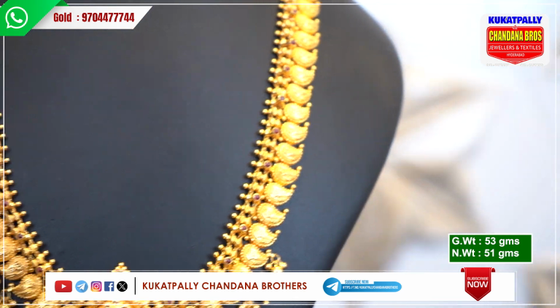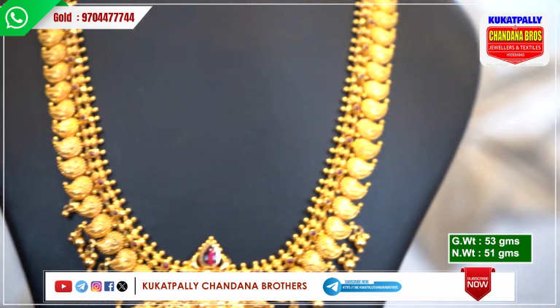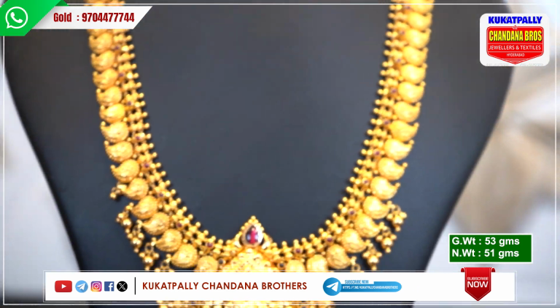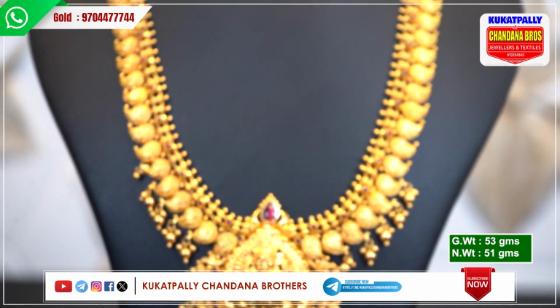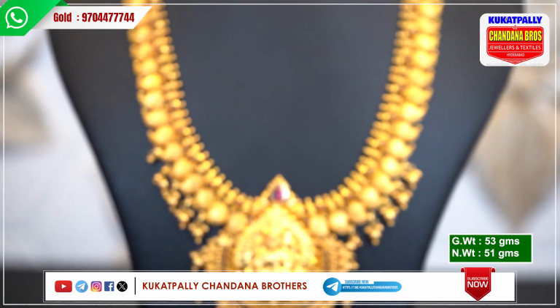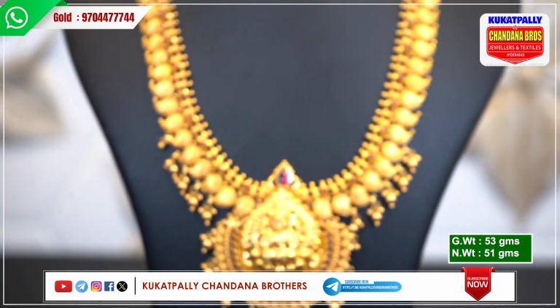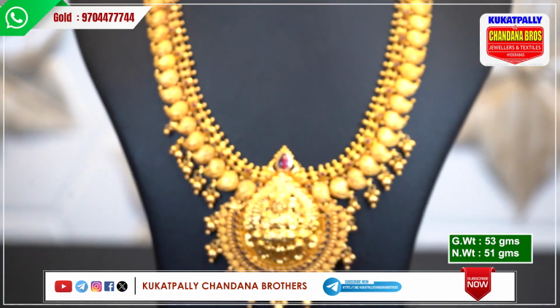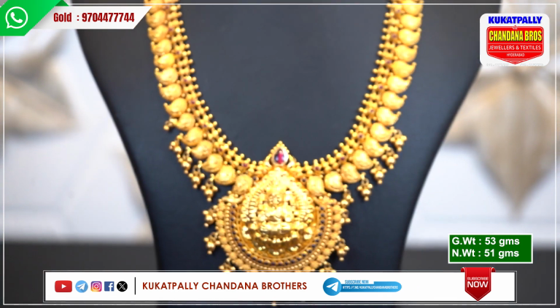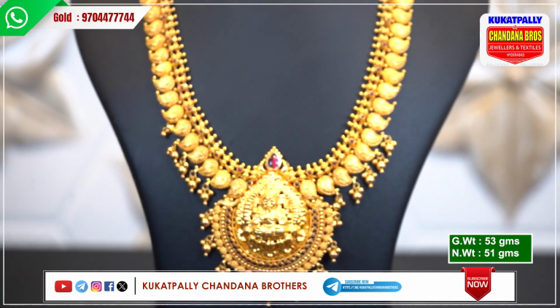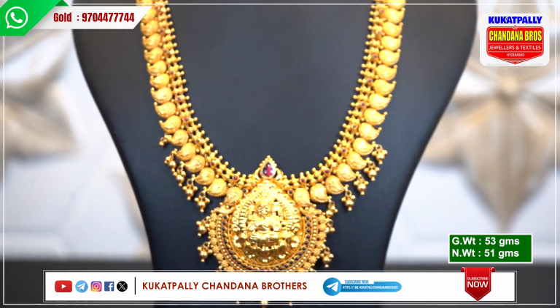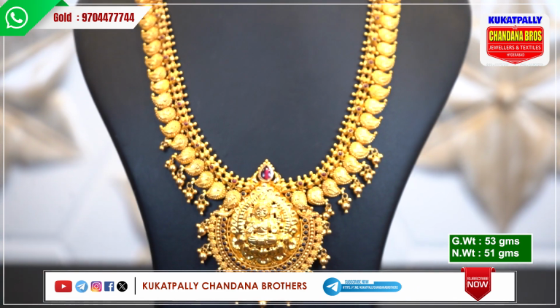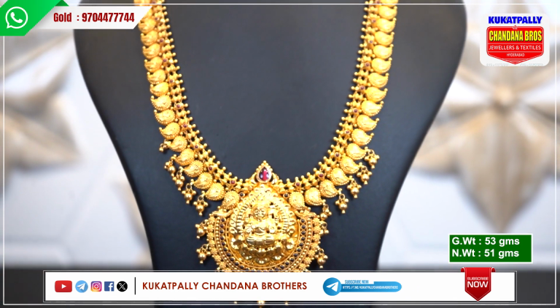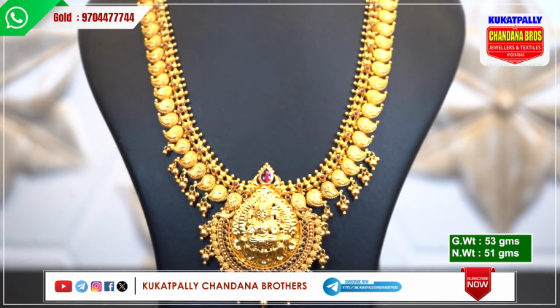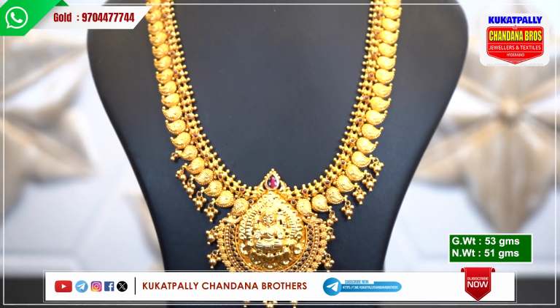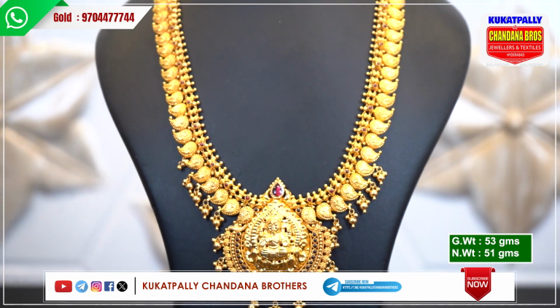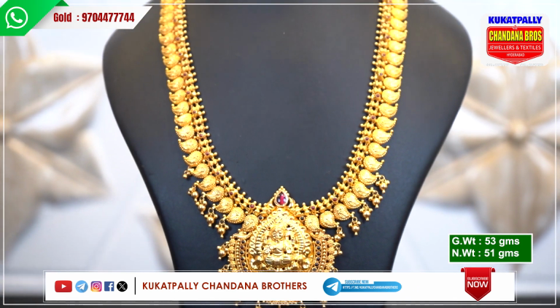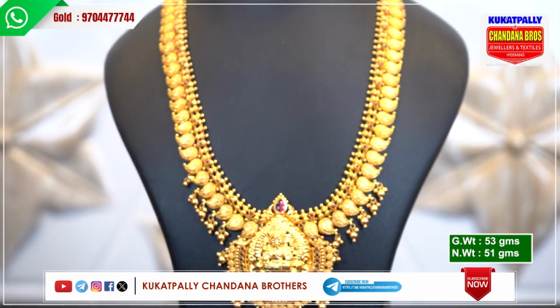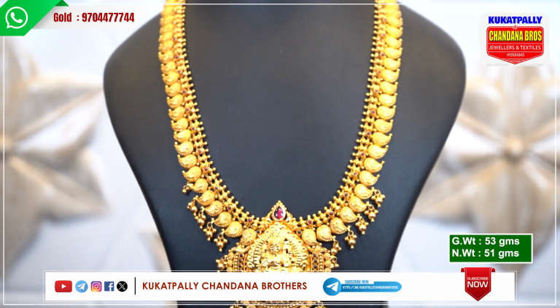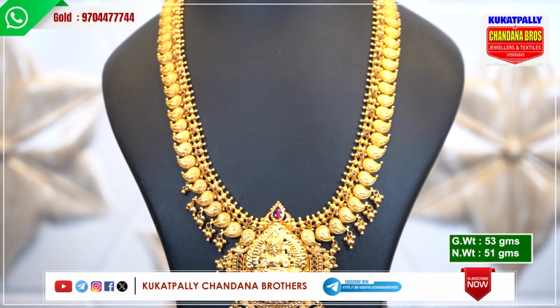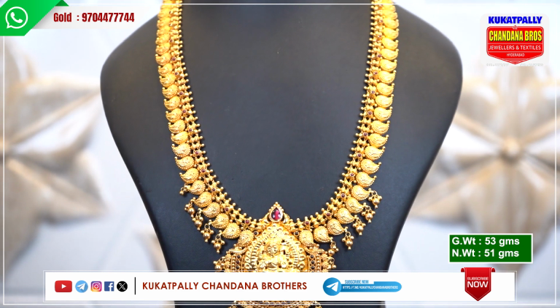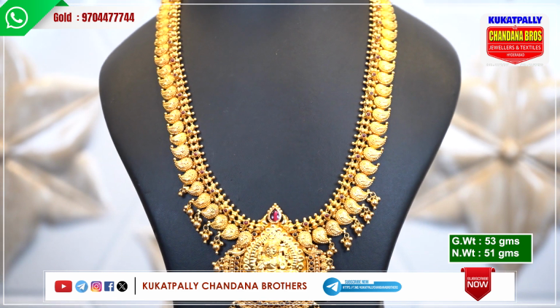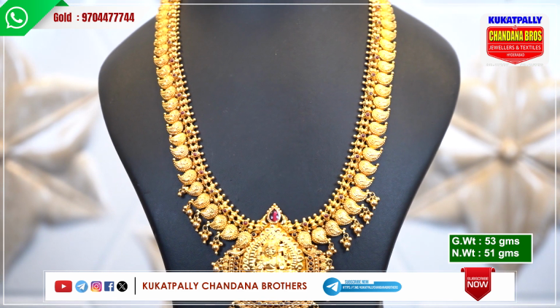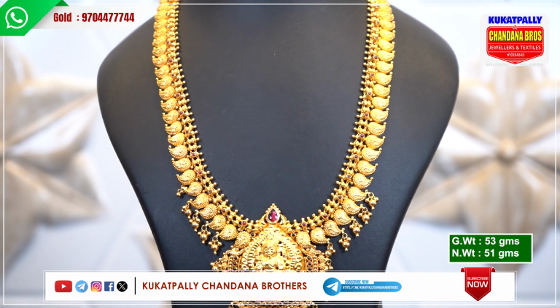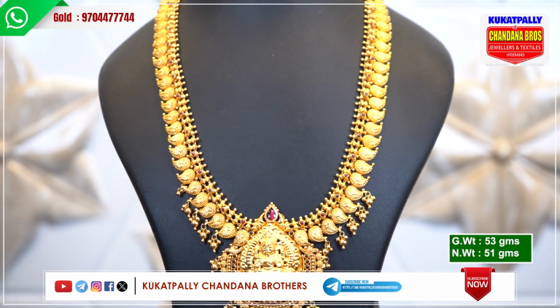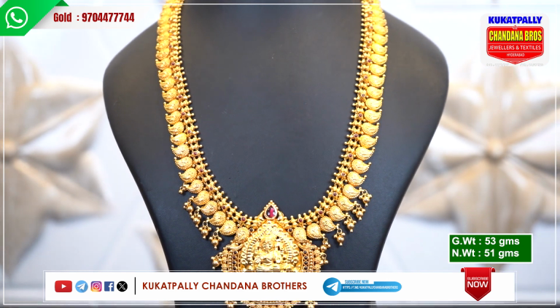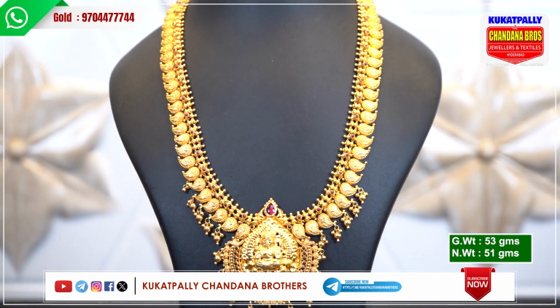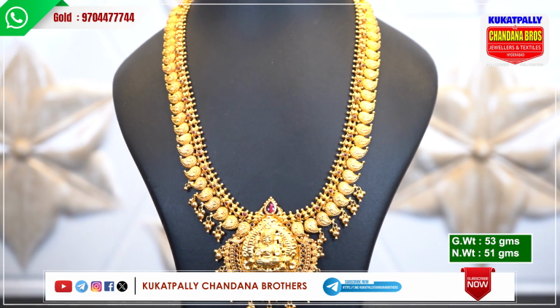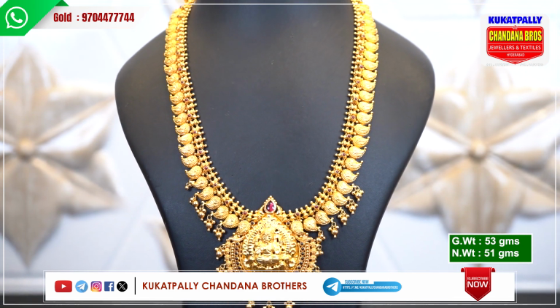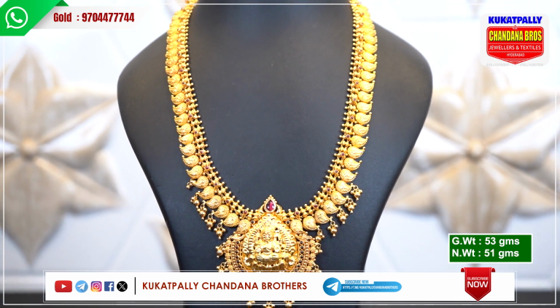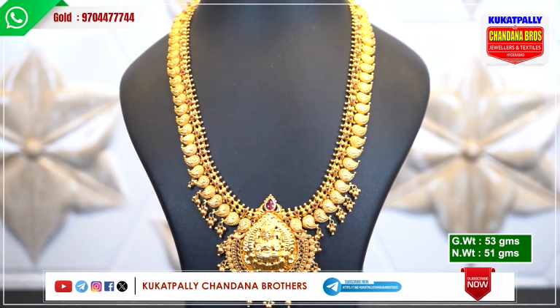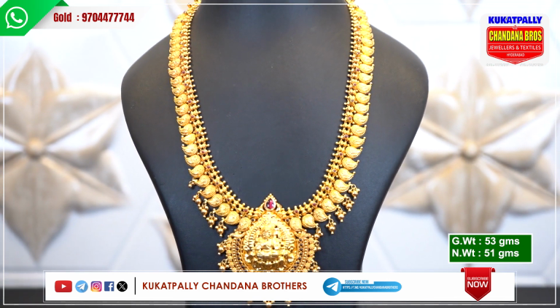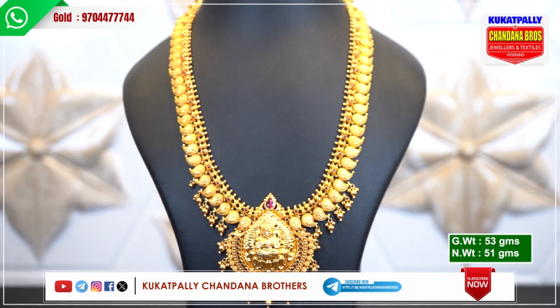If you have any clear estimations, I have WhatsApp. If you have a store visit, I will show you the complete collection.